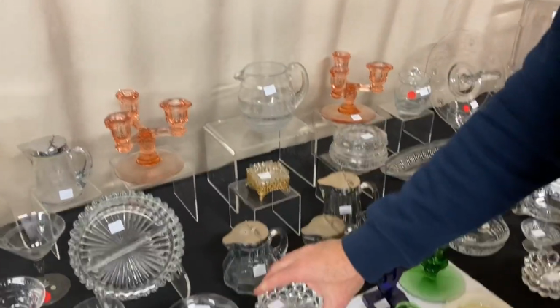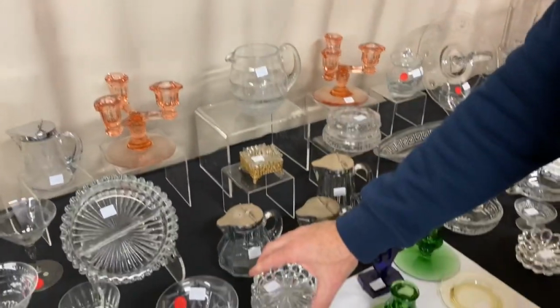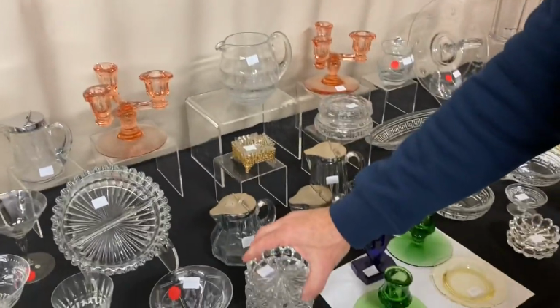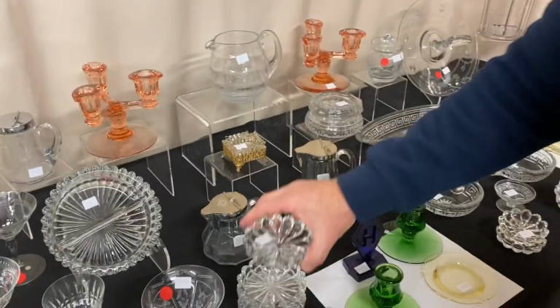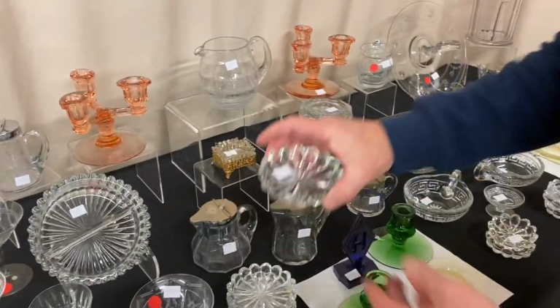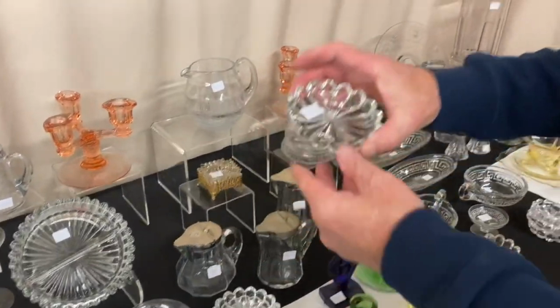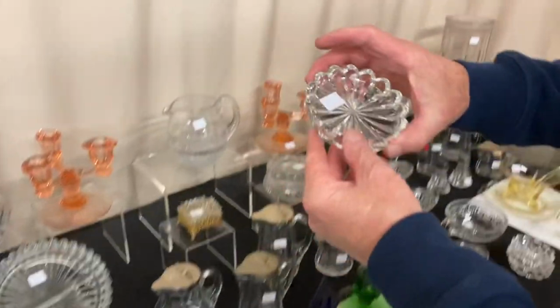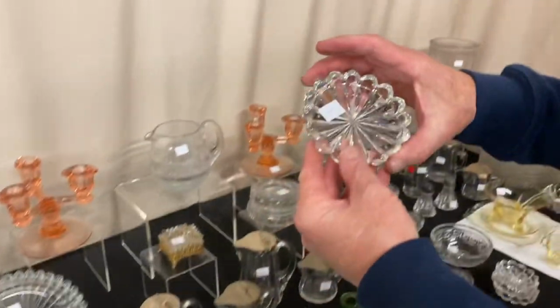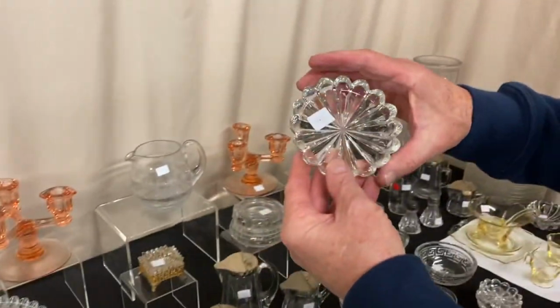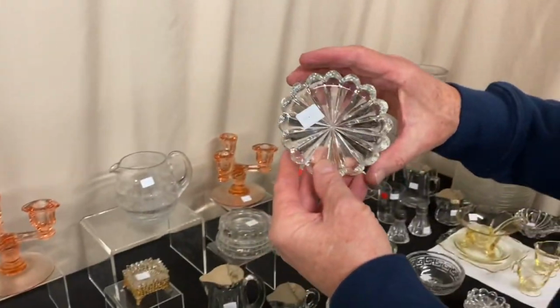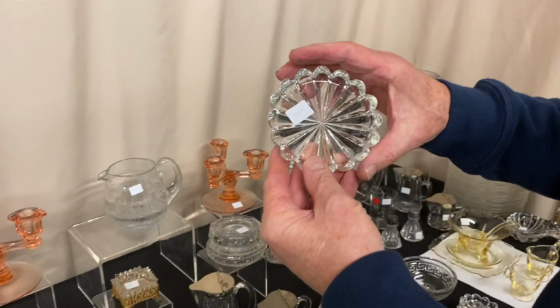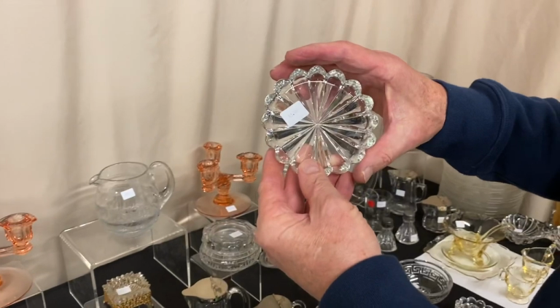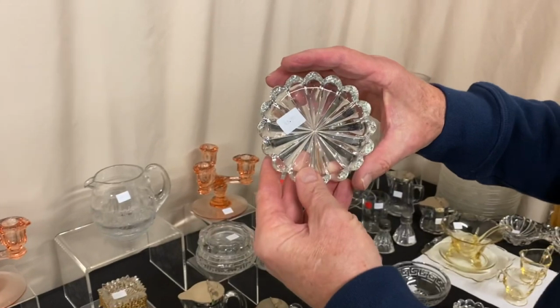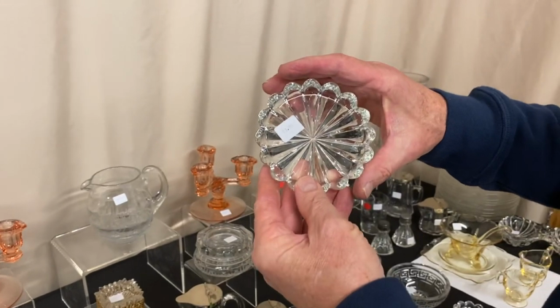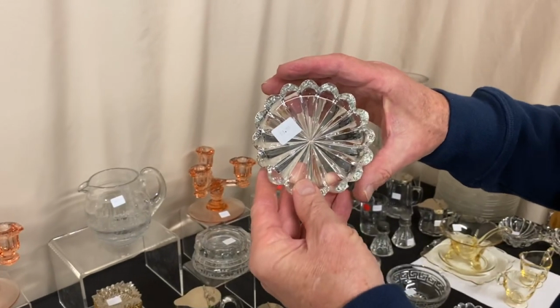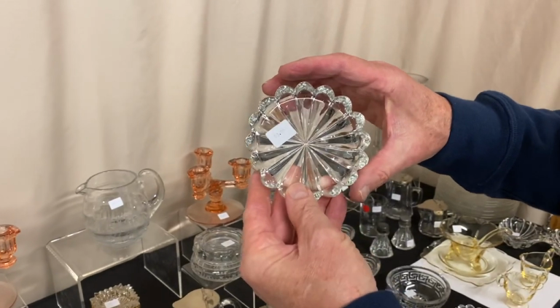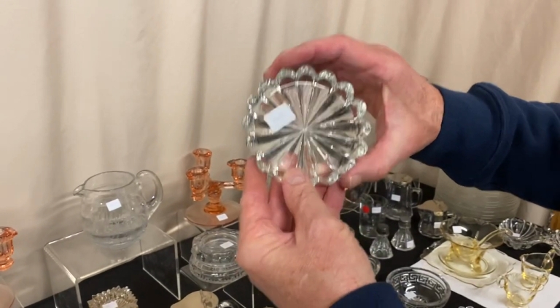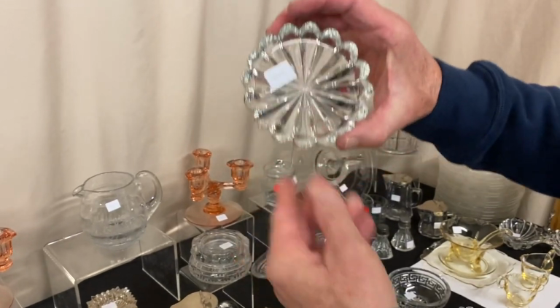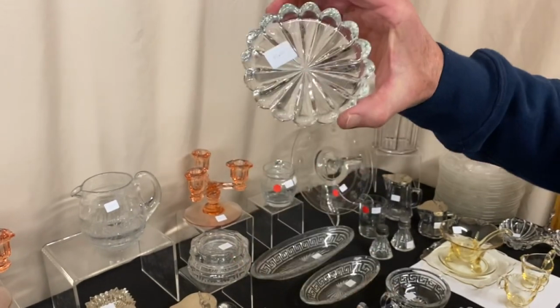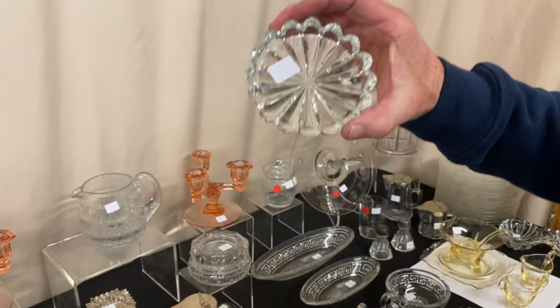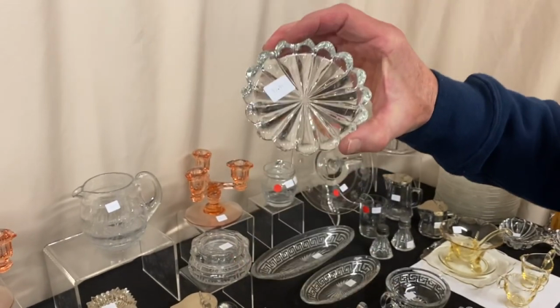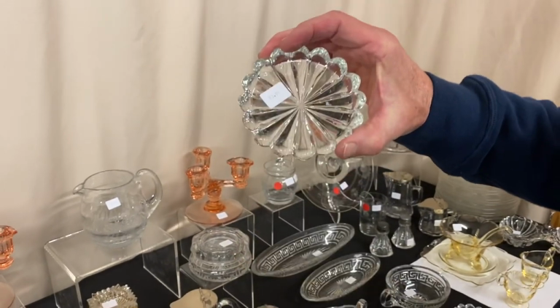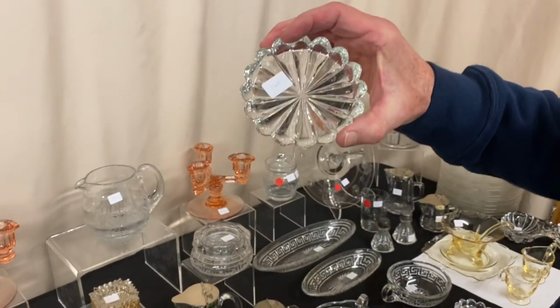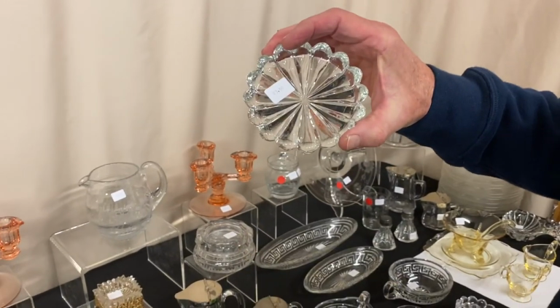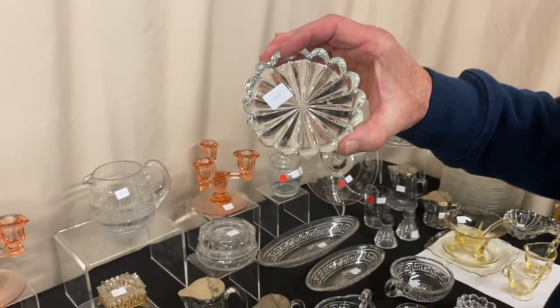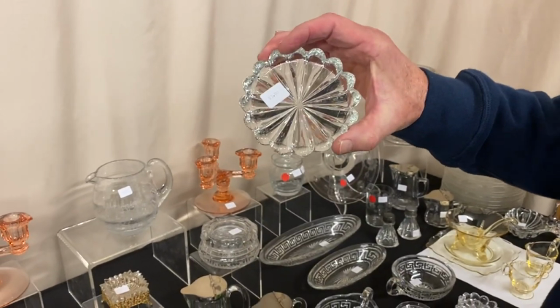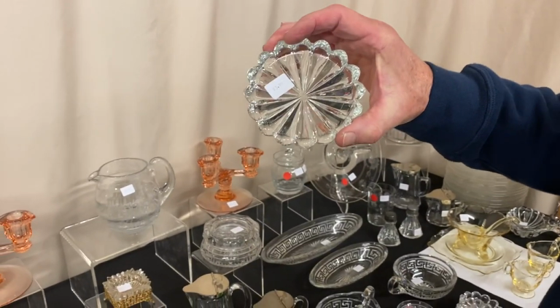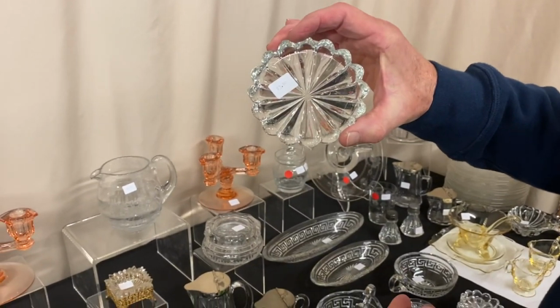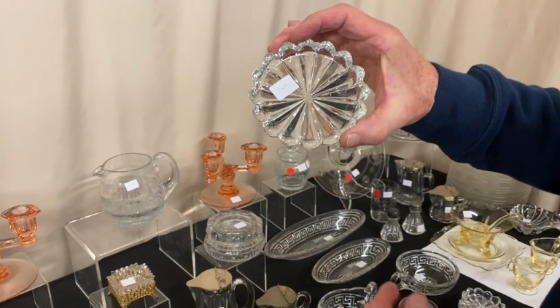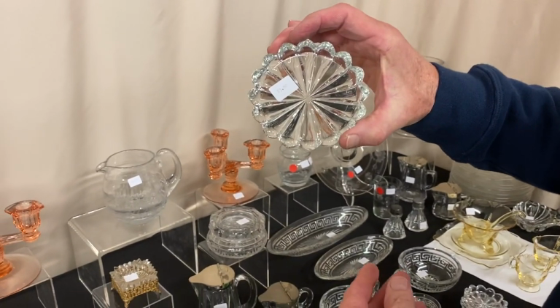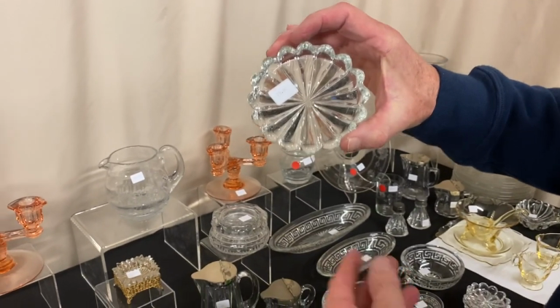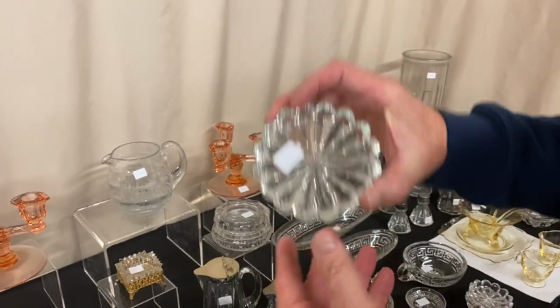Crystallite coasters — they're $3 a piece. You can take one or all eight of them.